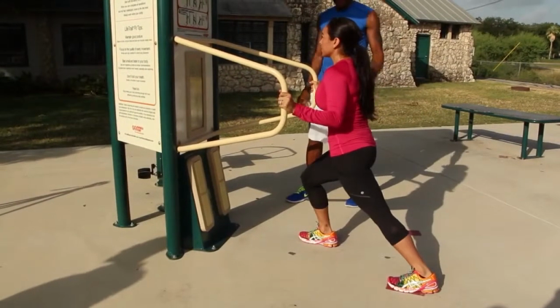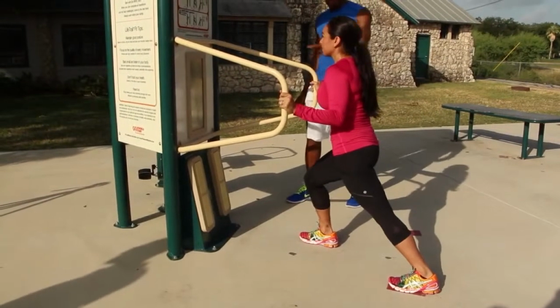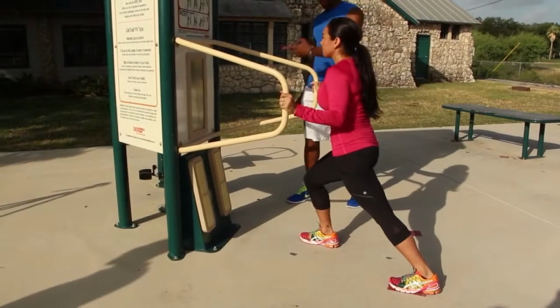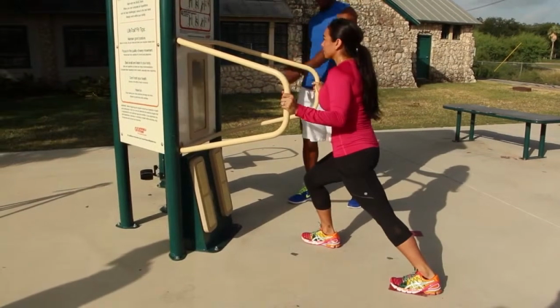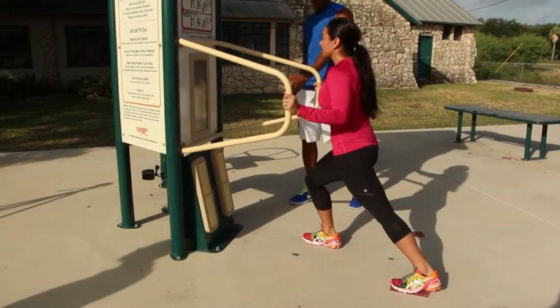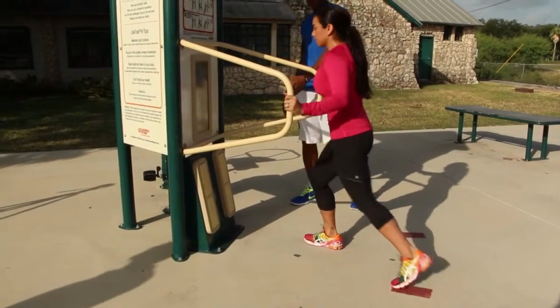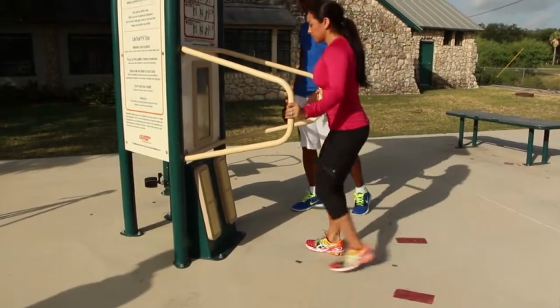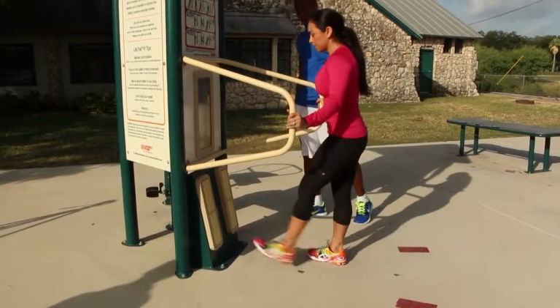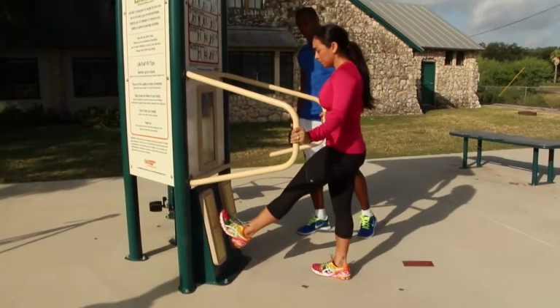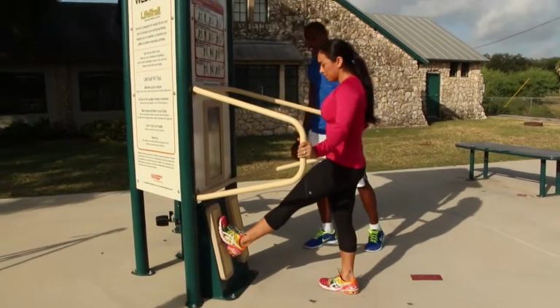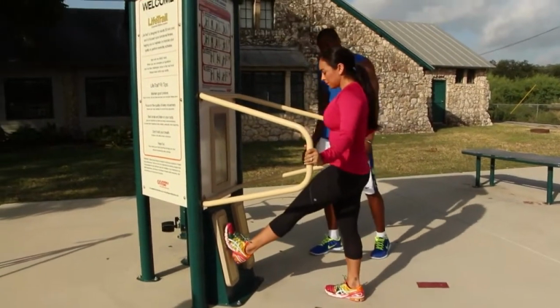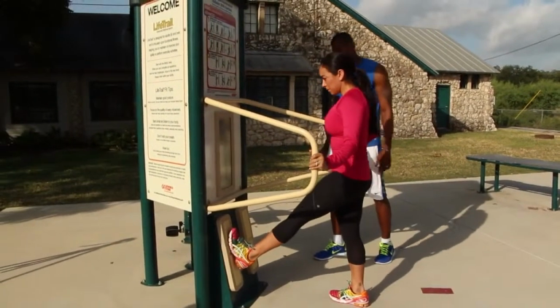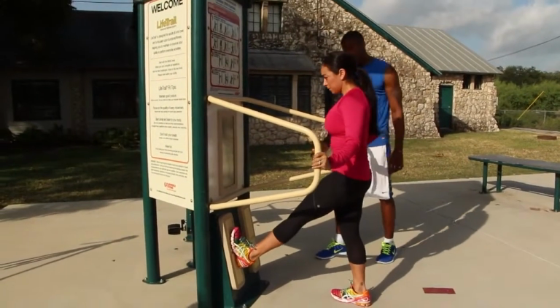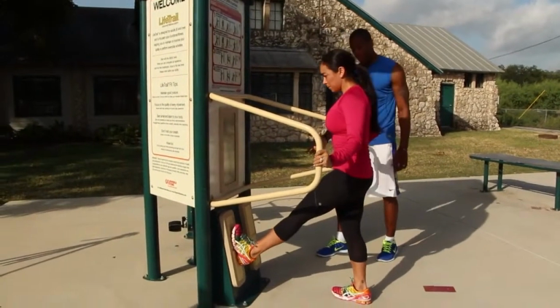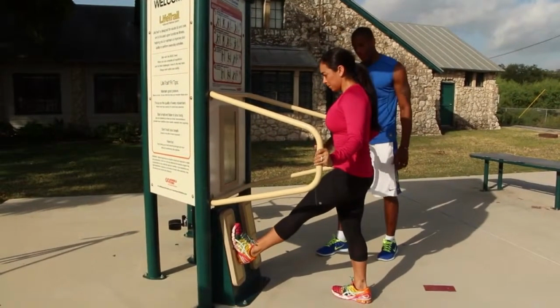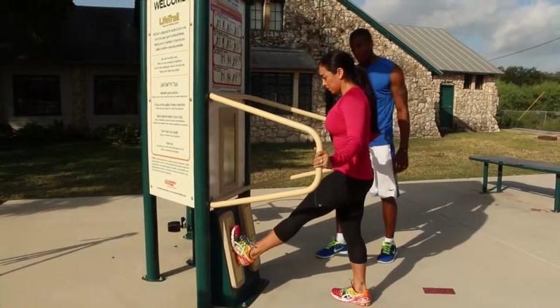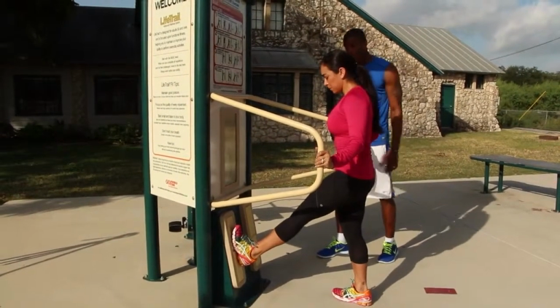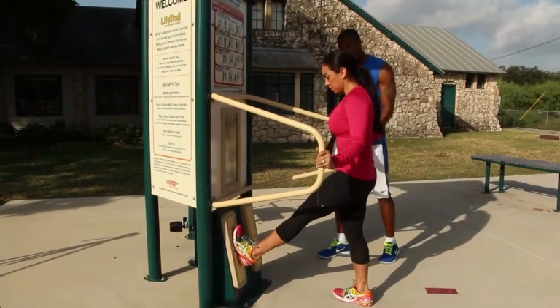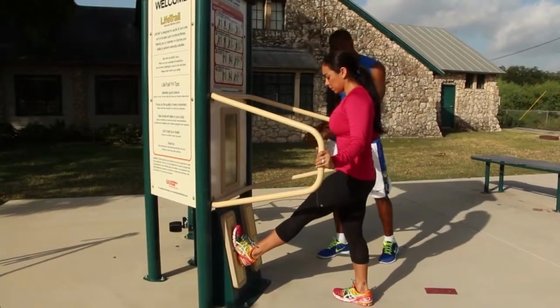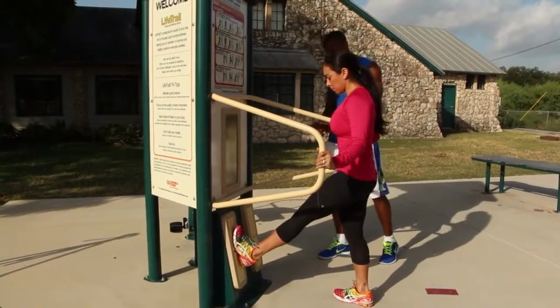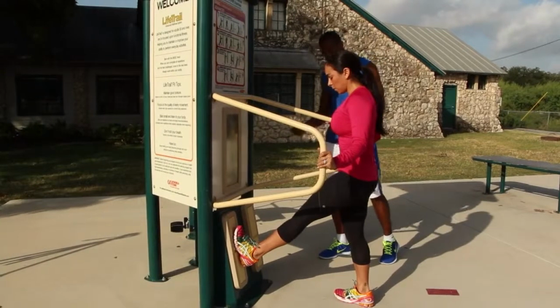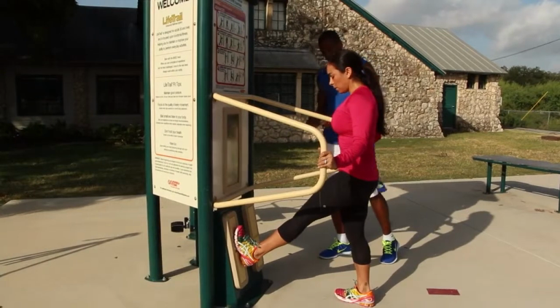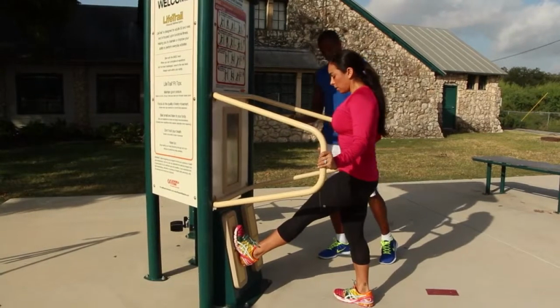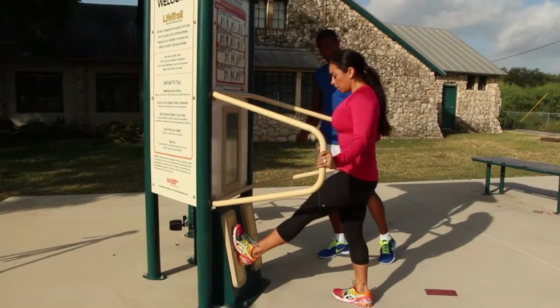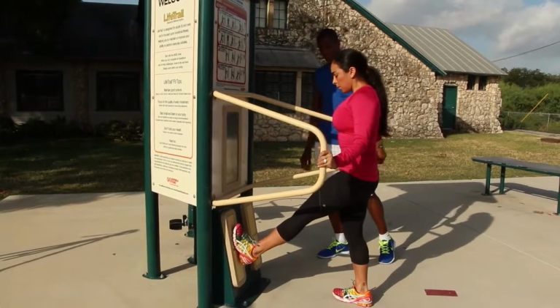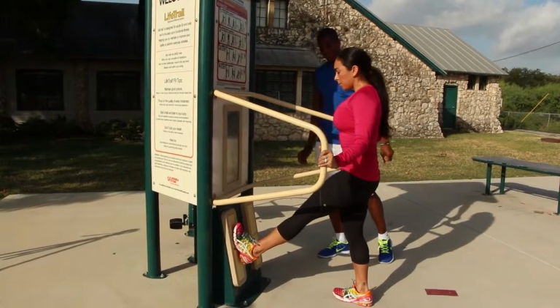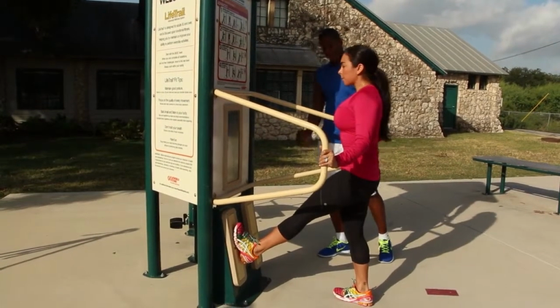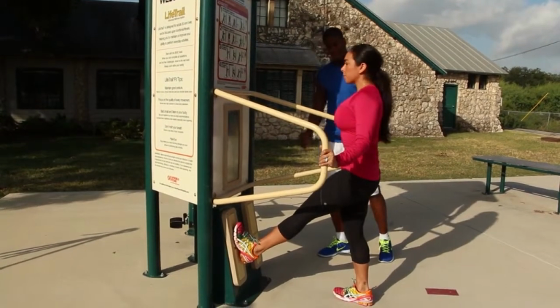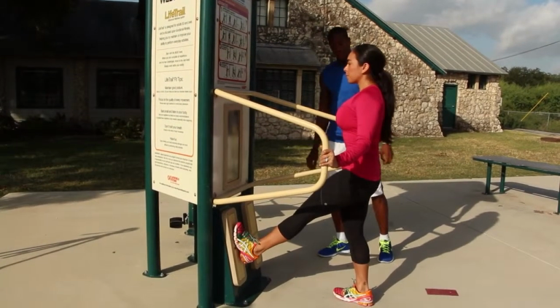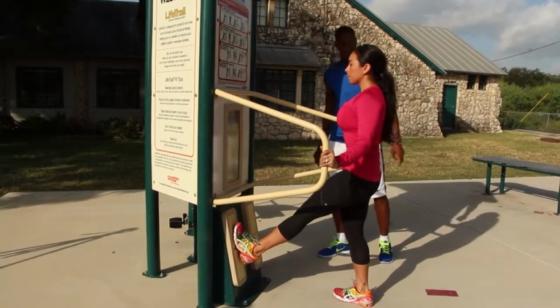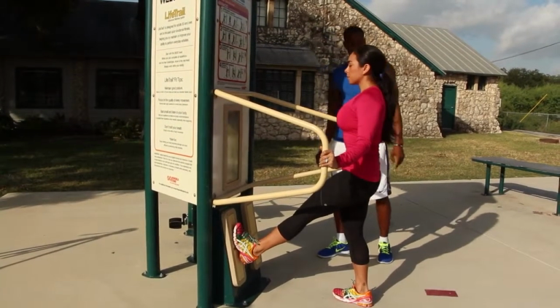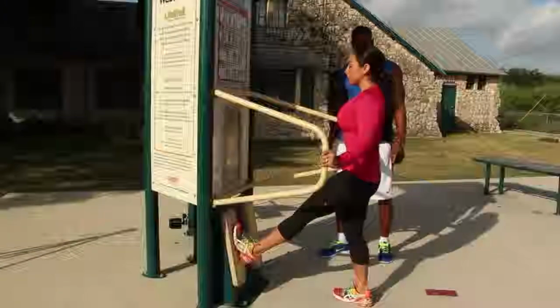Then you step forward and hold for about three to four seconds to get a good full stretch of your calf muscle.